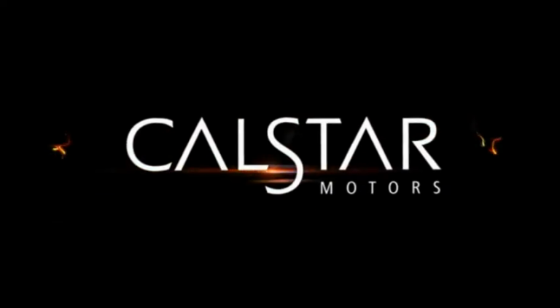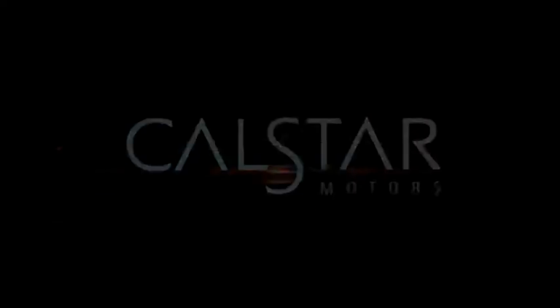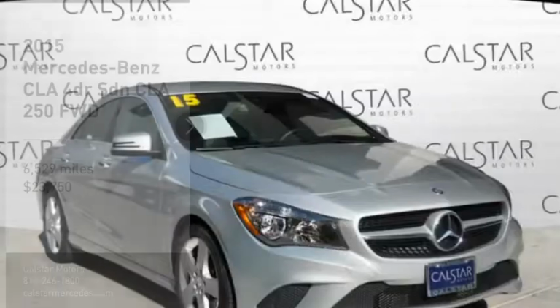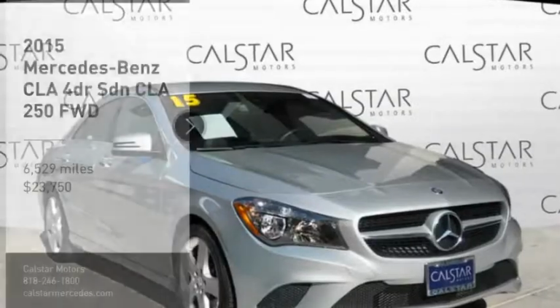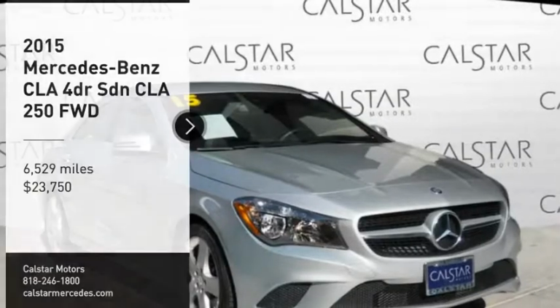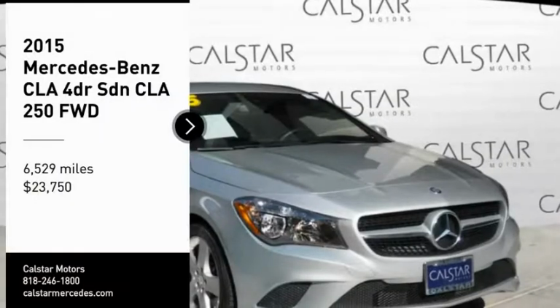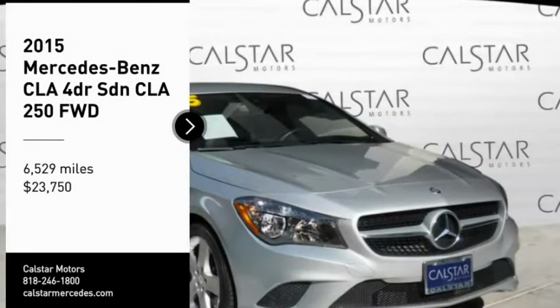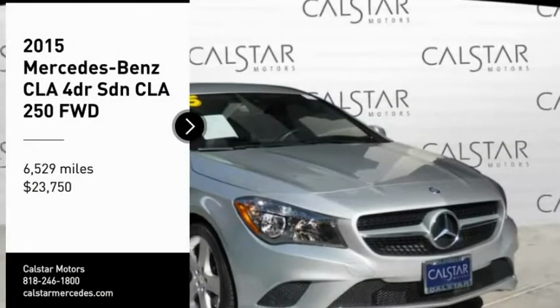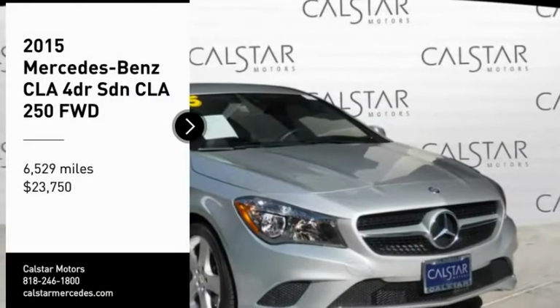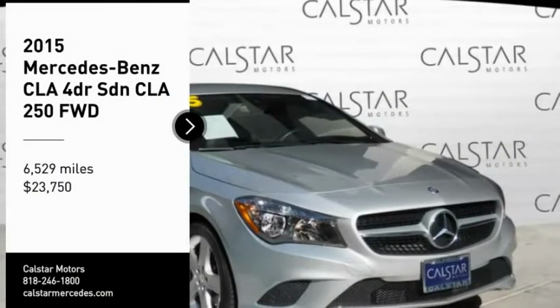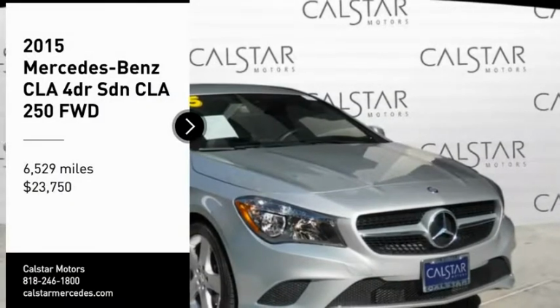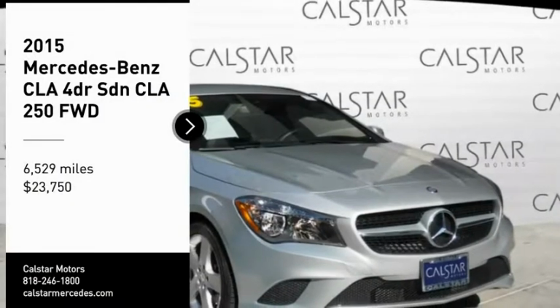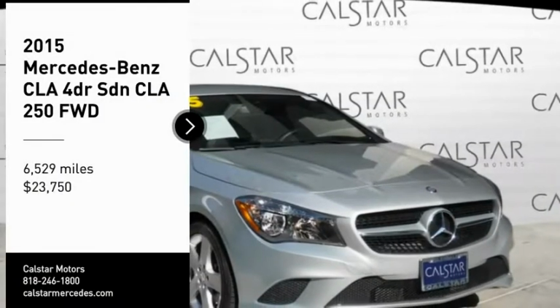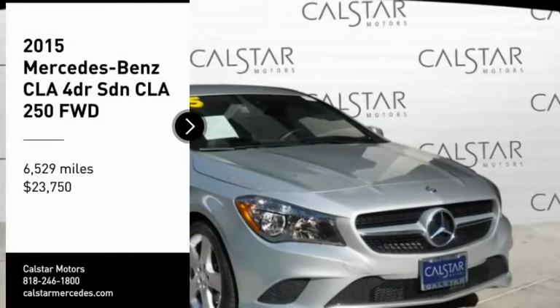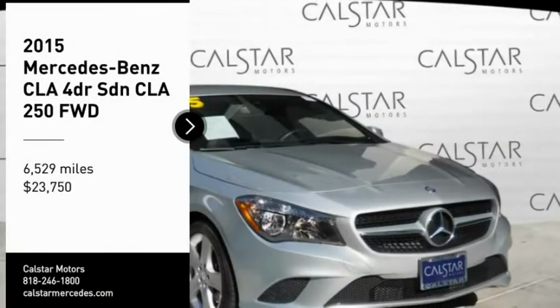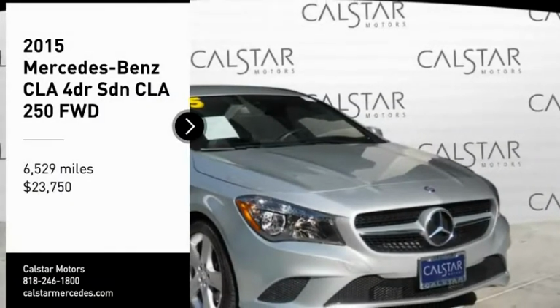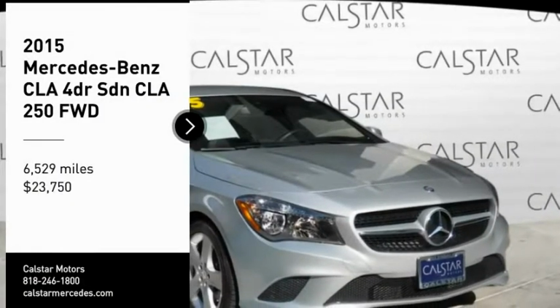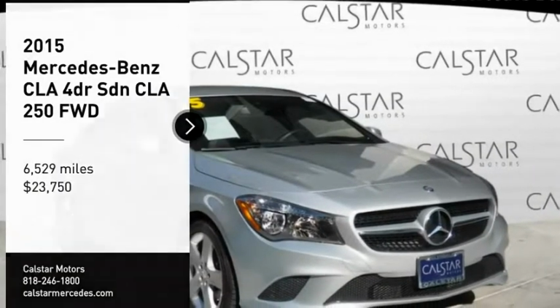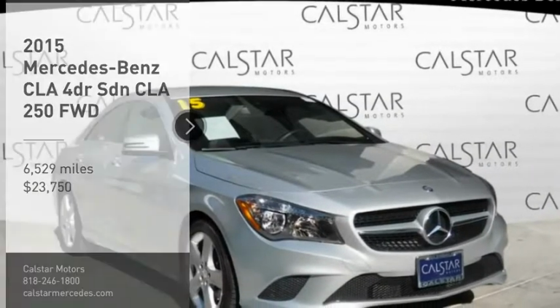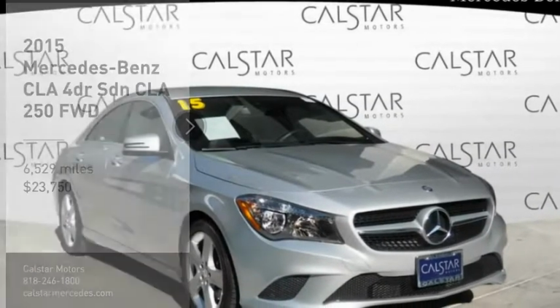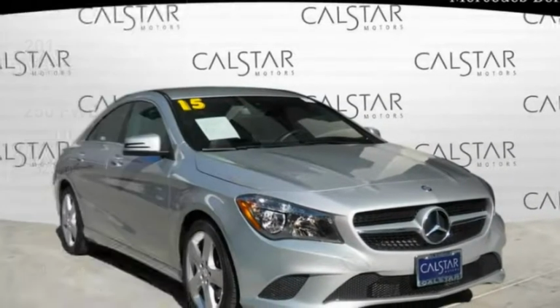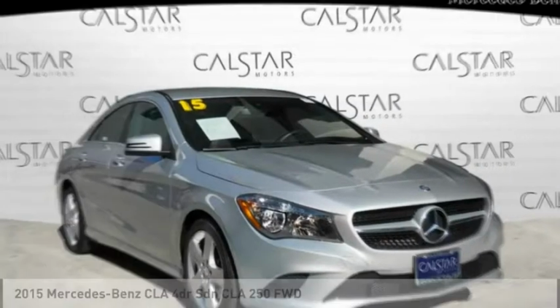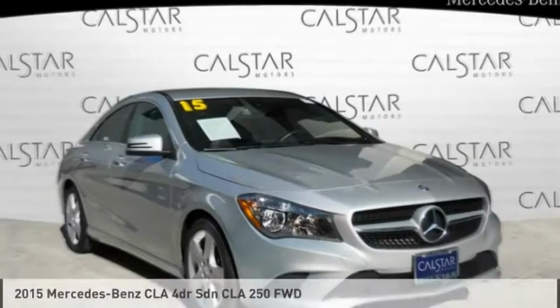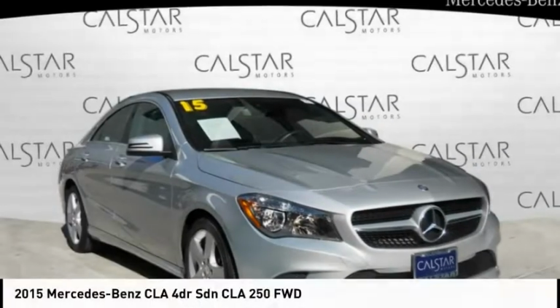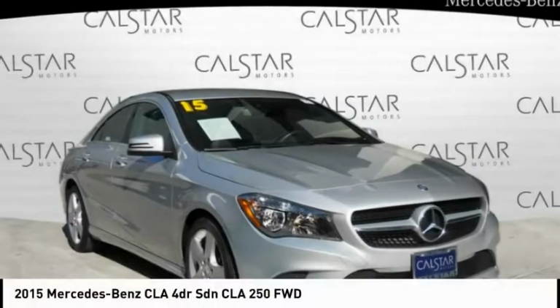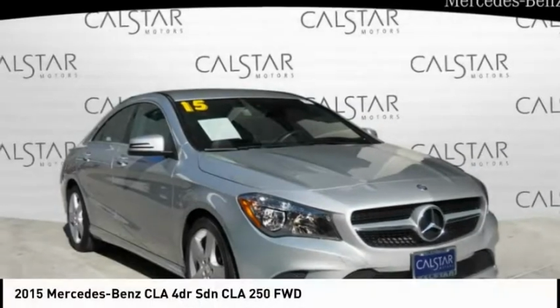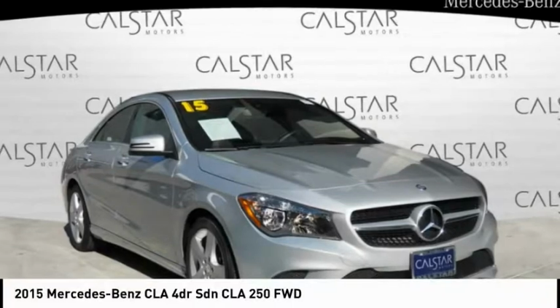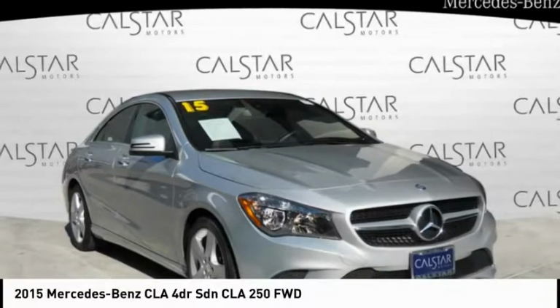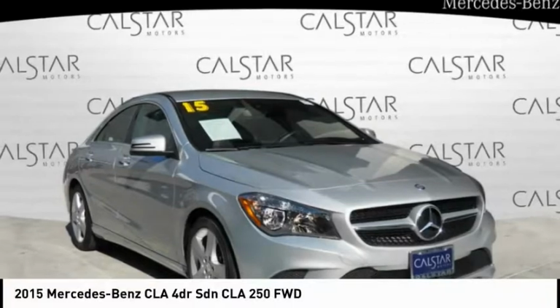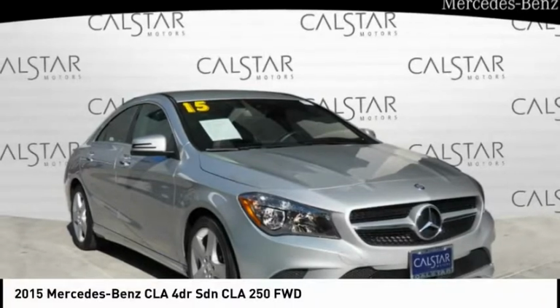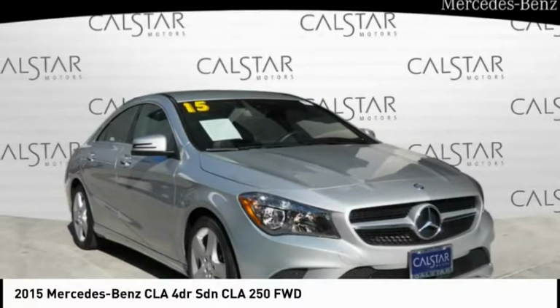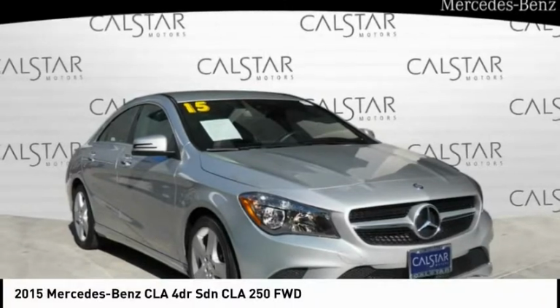Looking for the right vehicle? Check out the 2015 CLA.